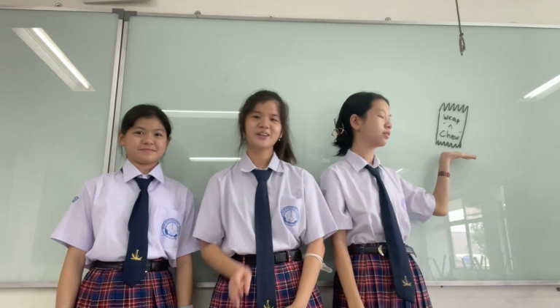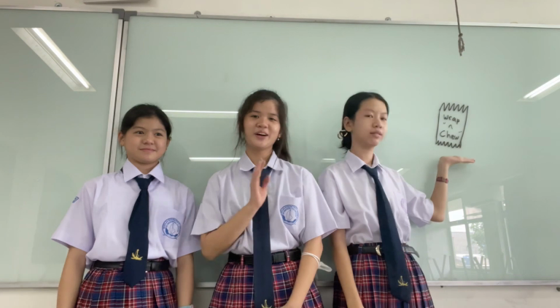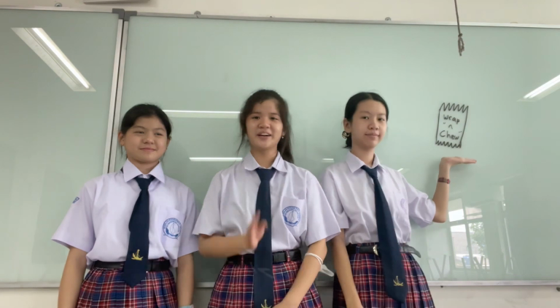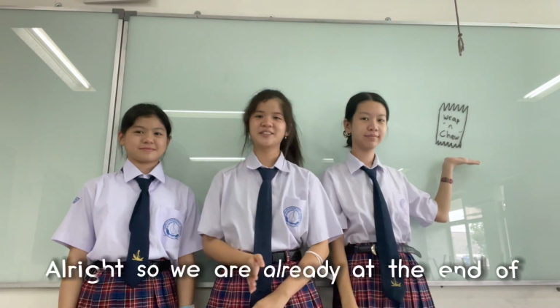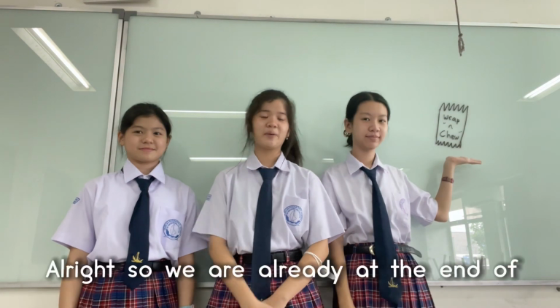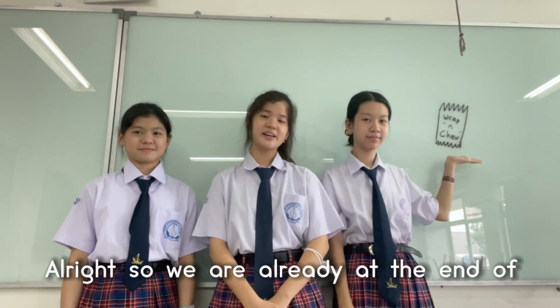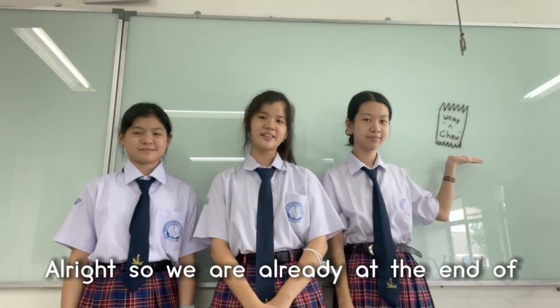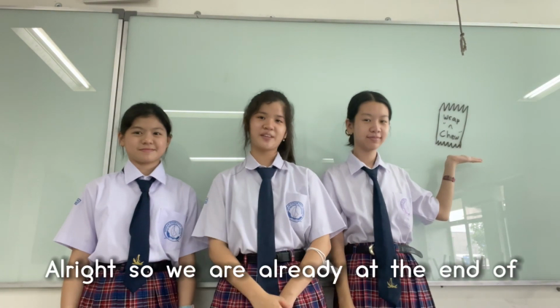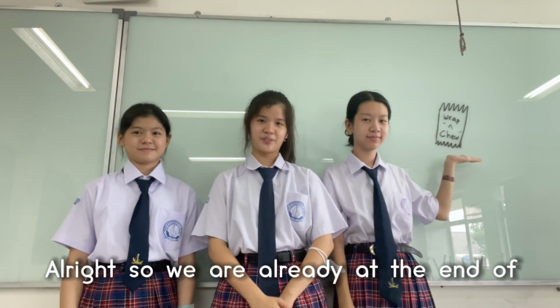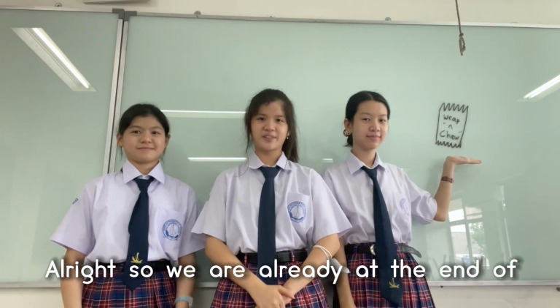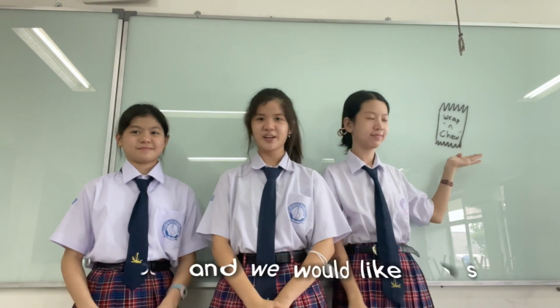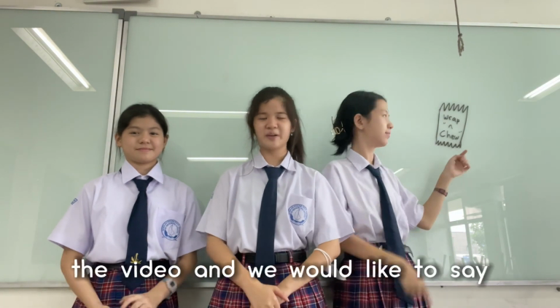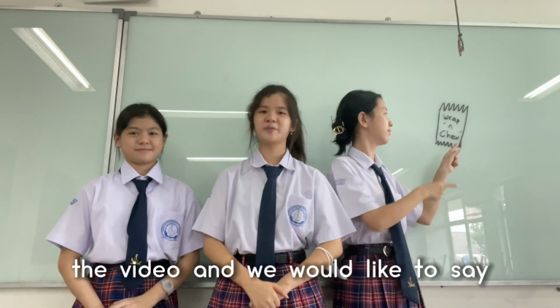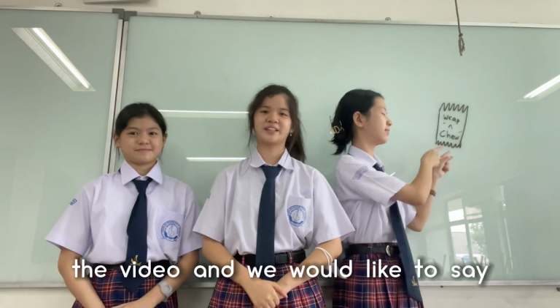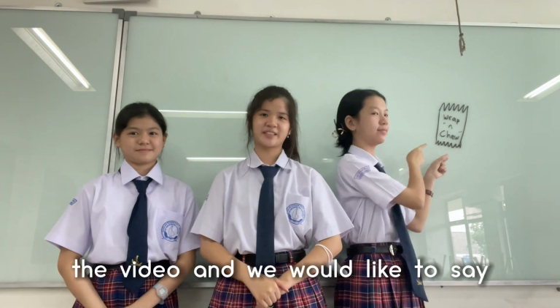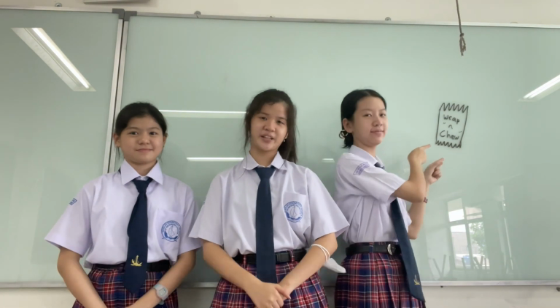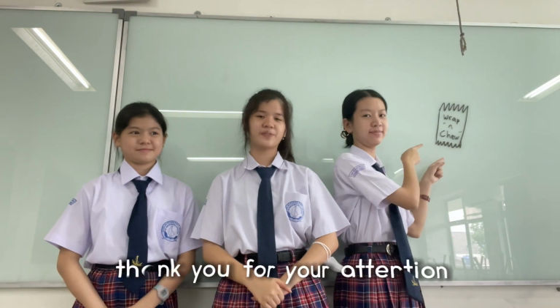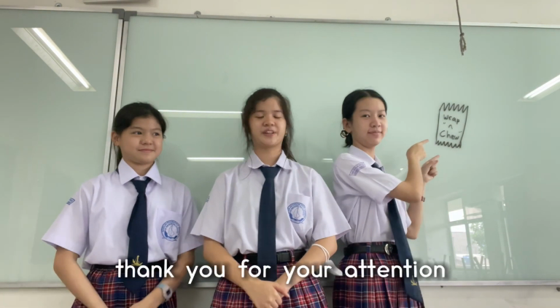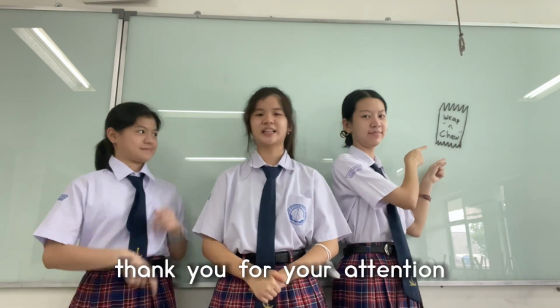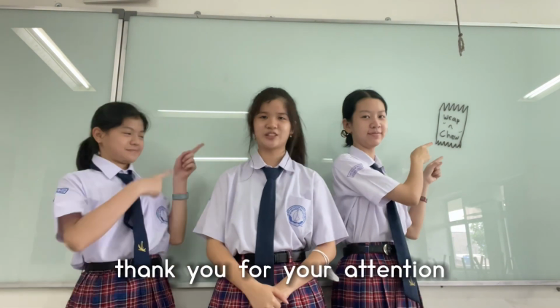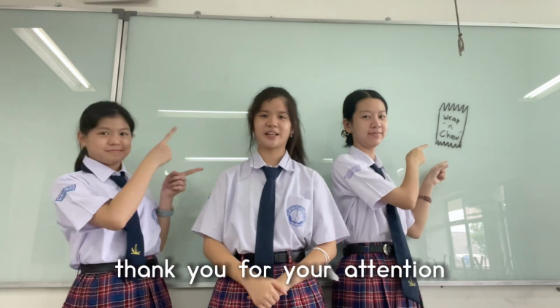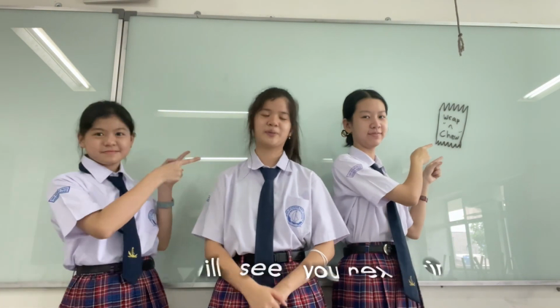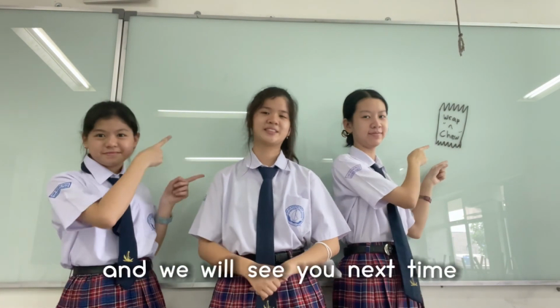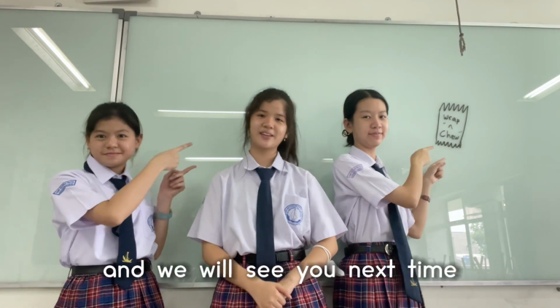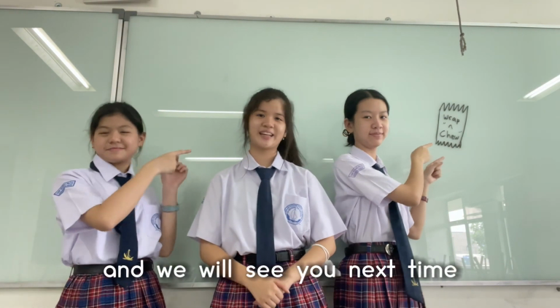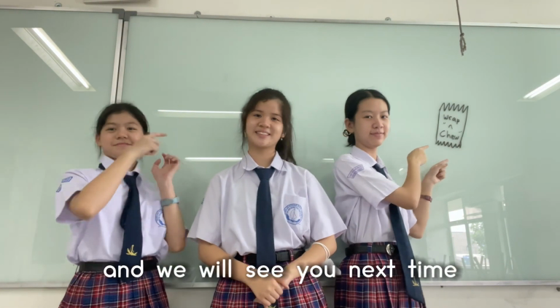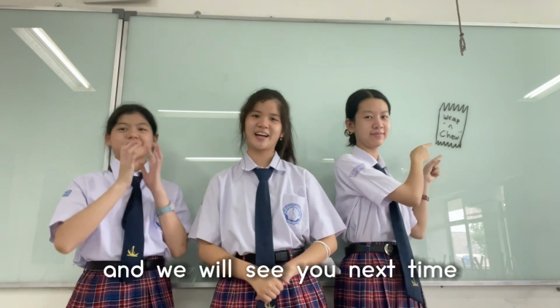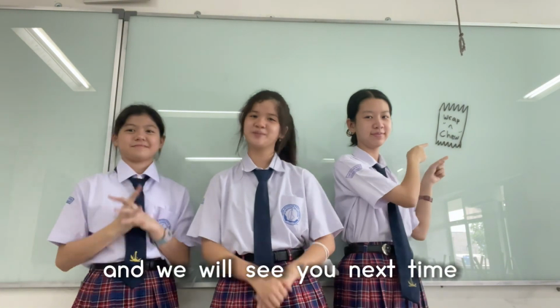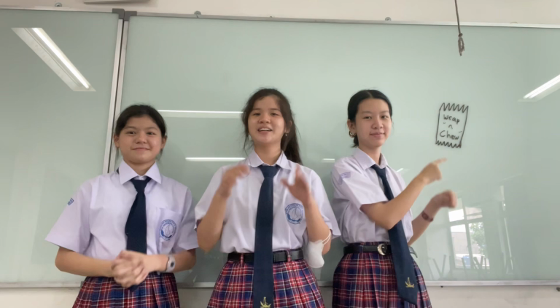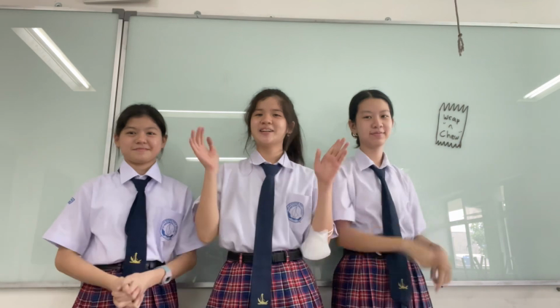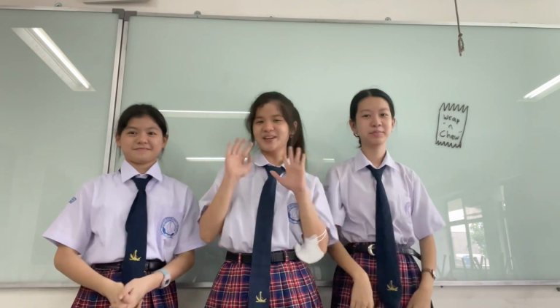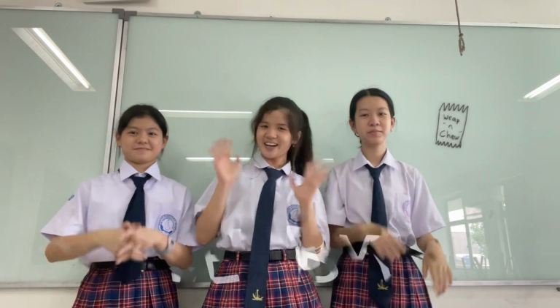Alright, so we're already at the end of the video and we would like to thank you for your attention. We'll see you next time. Bye-bye!